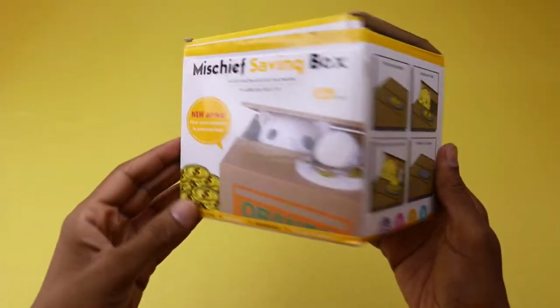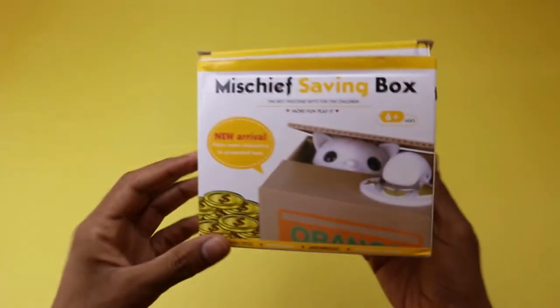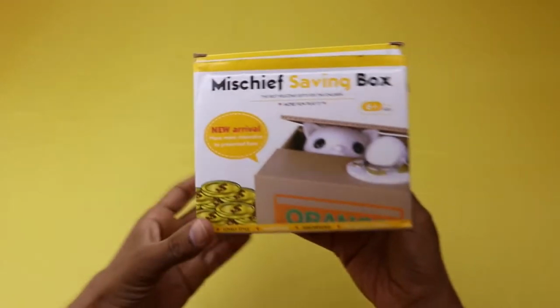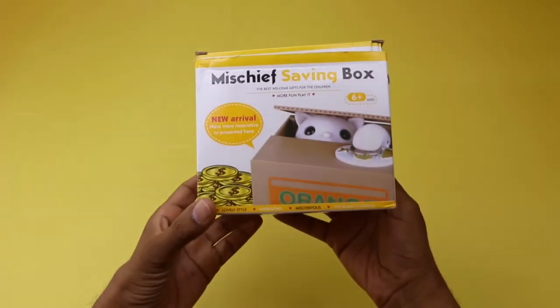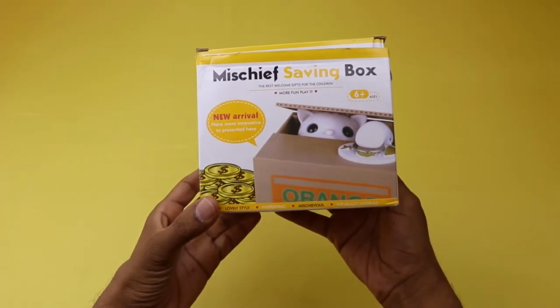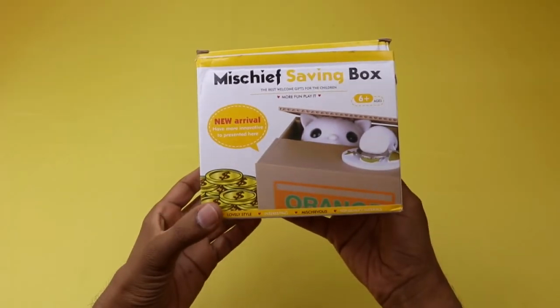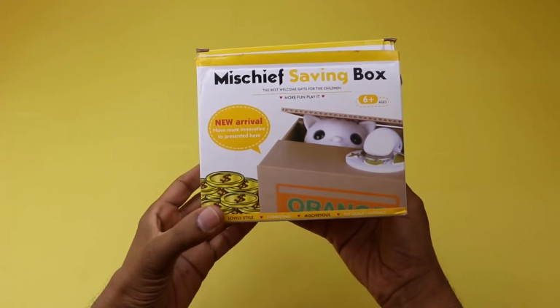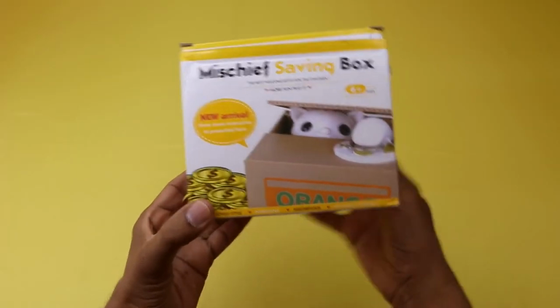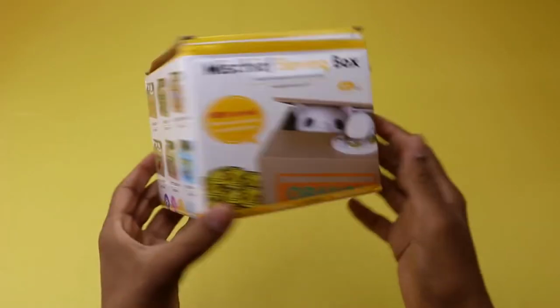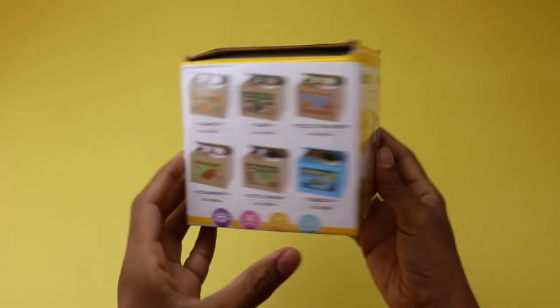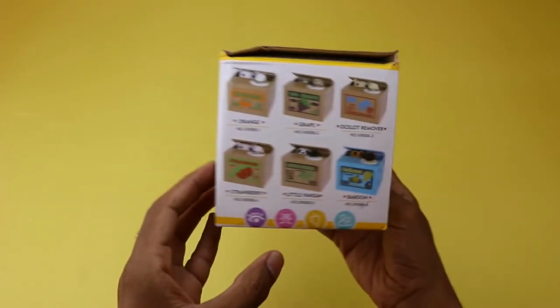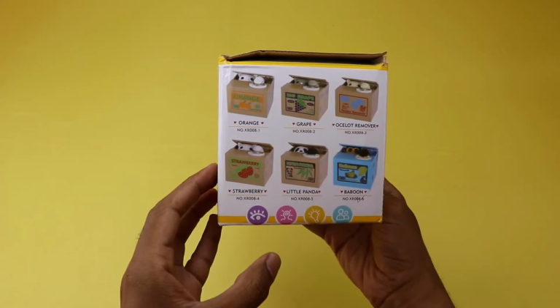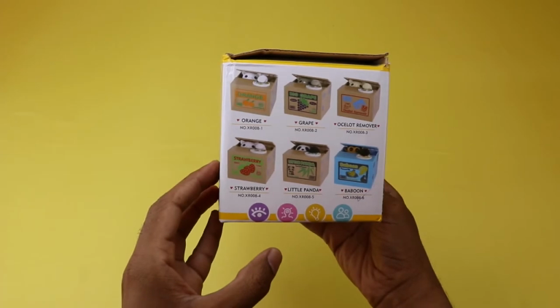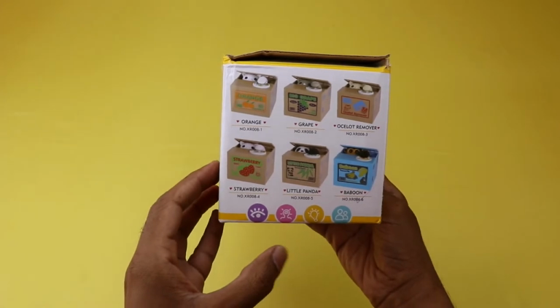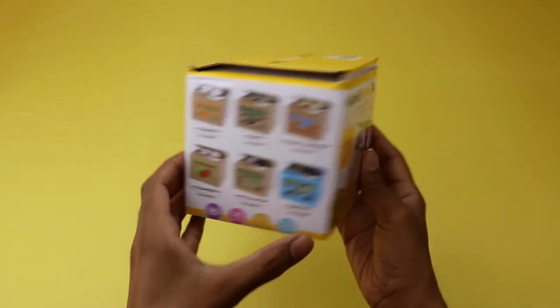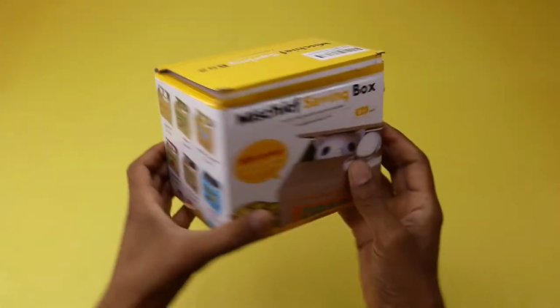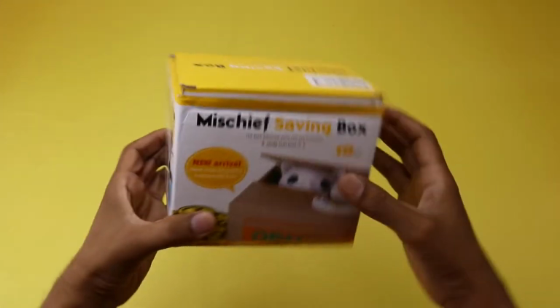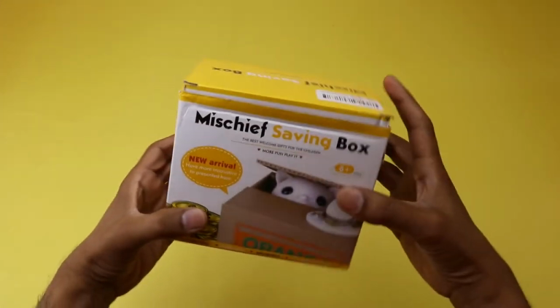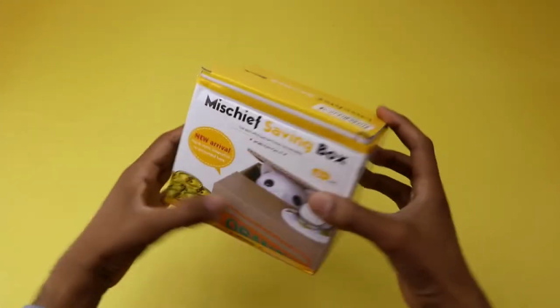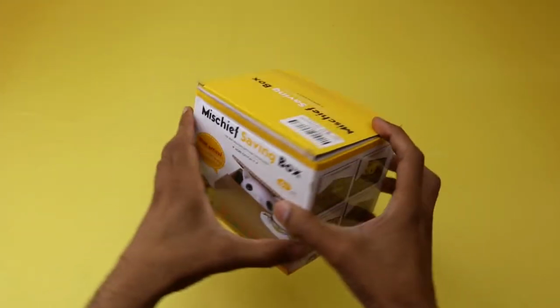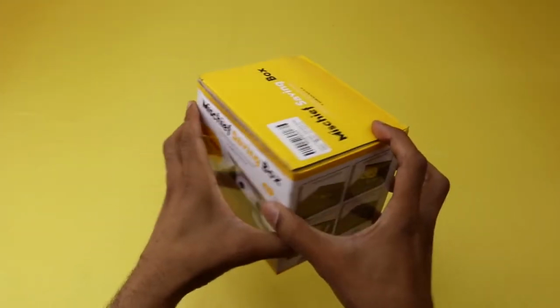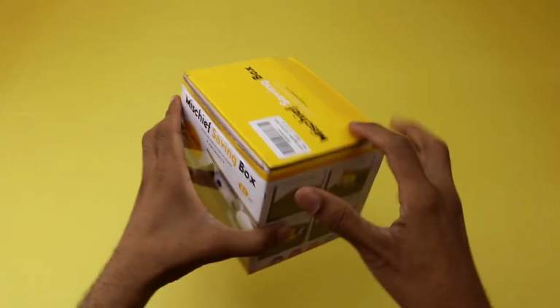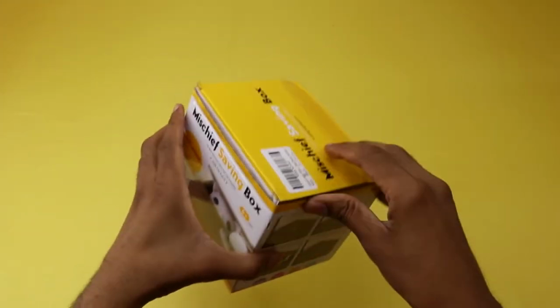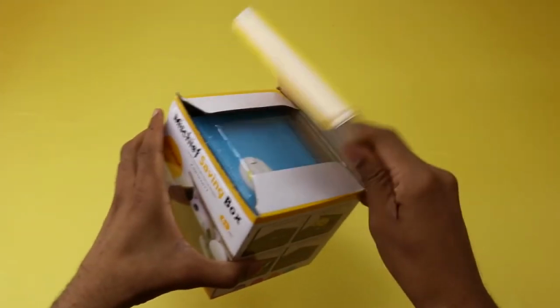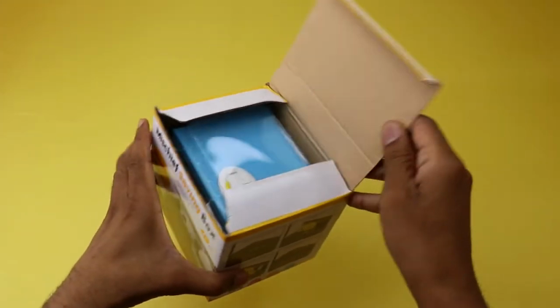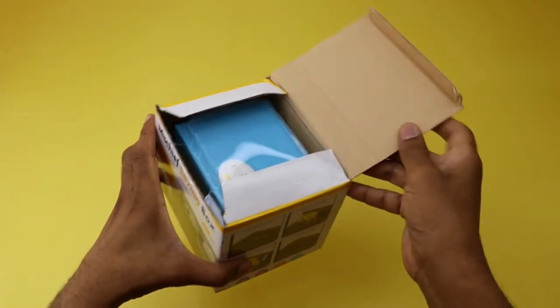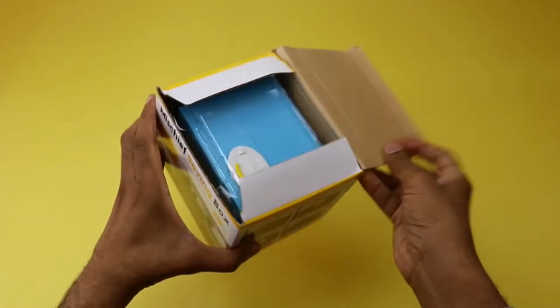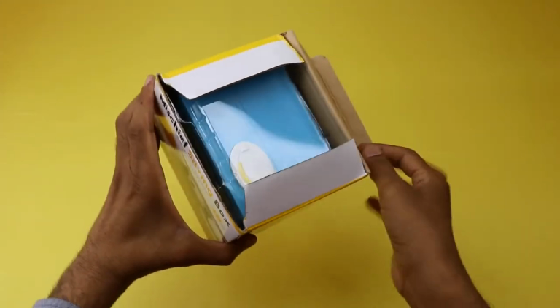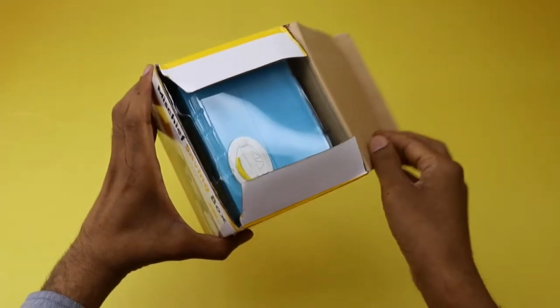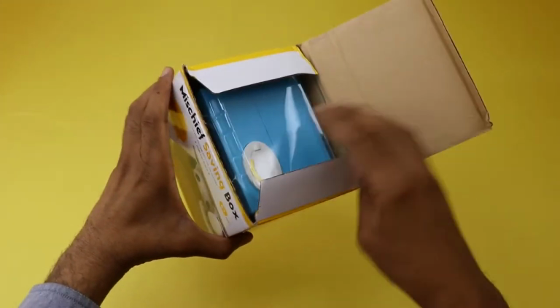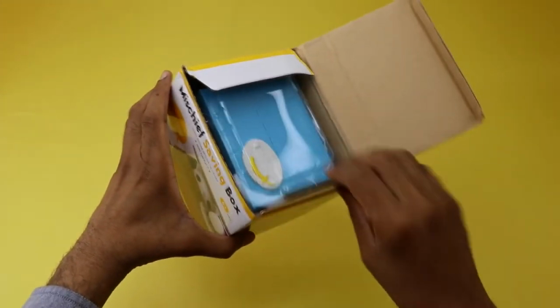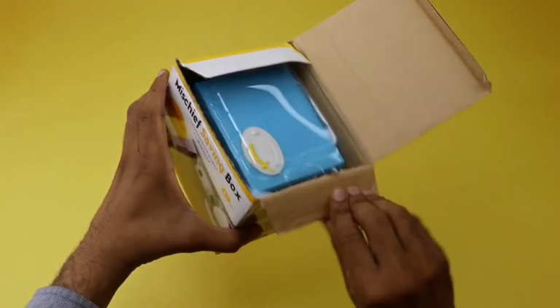You will see in this video how the adorable monkey inside this coin bank will reach out its hand to steal the coin. Guys, let's start unboxing.